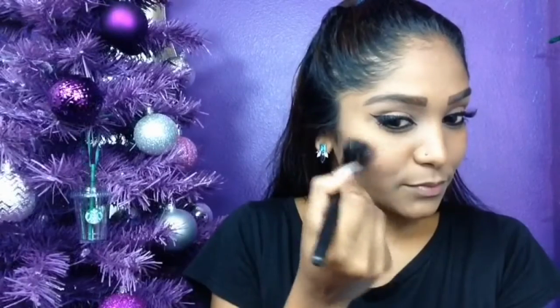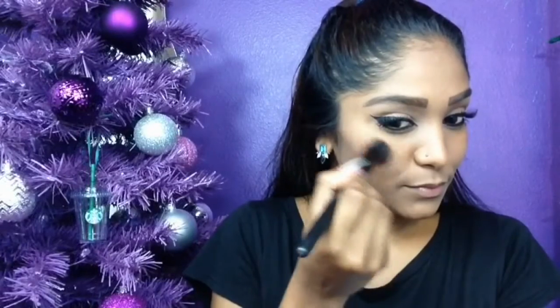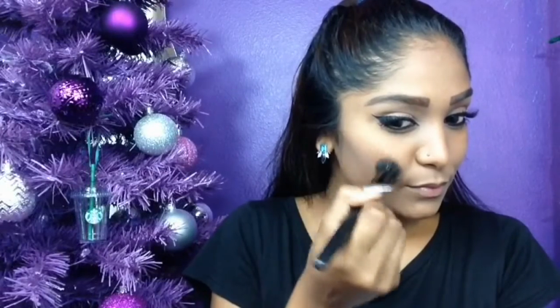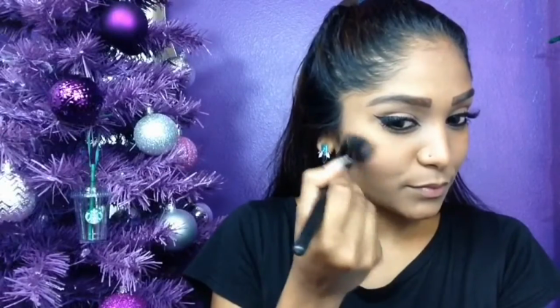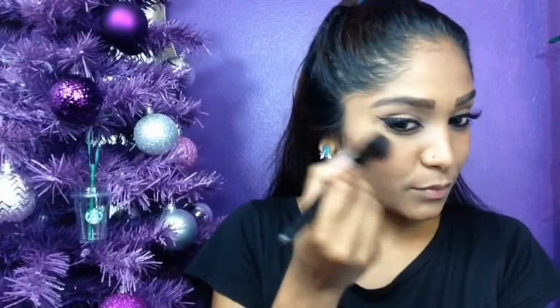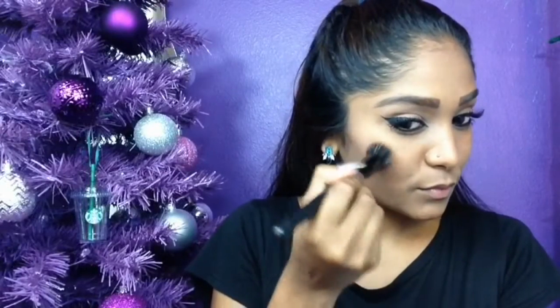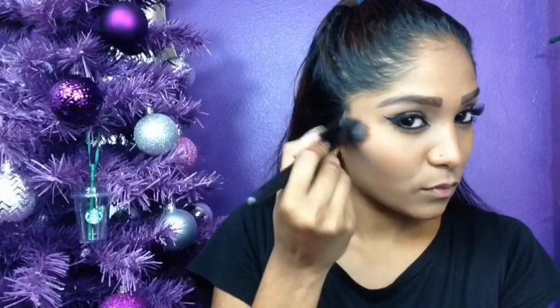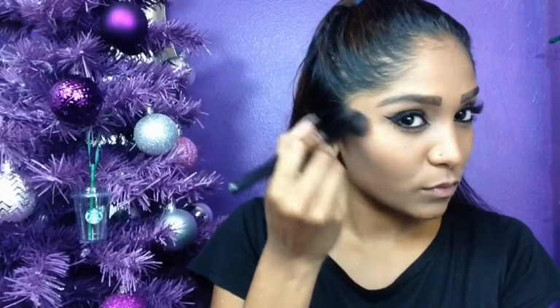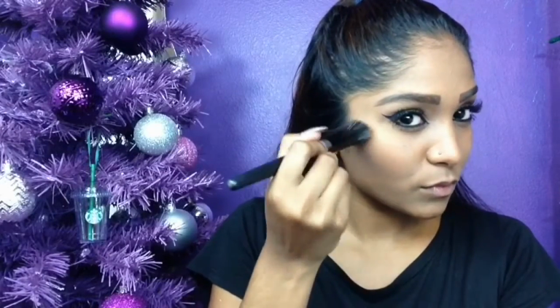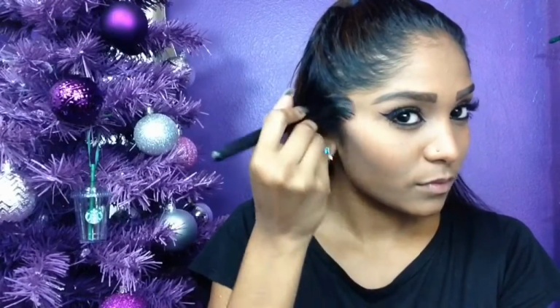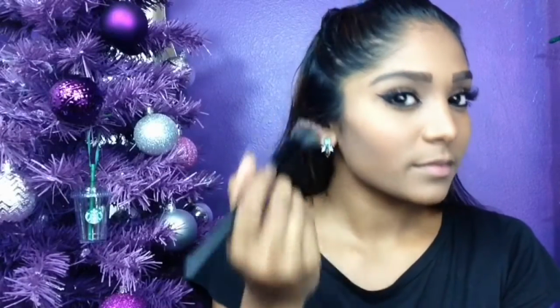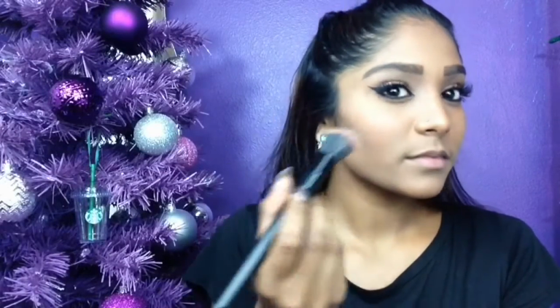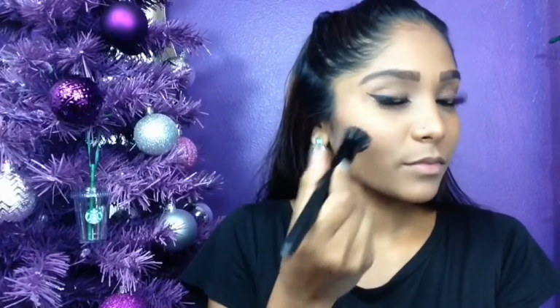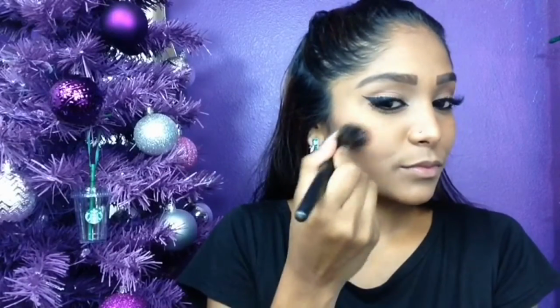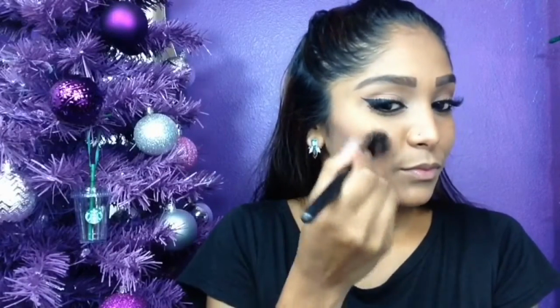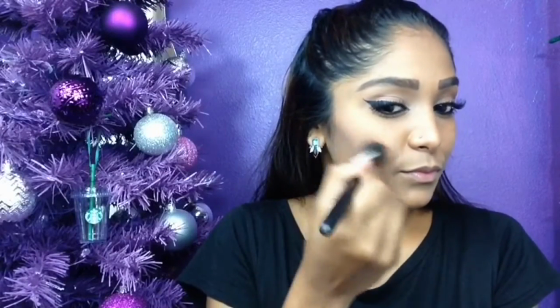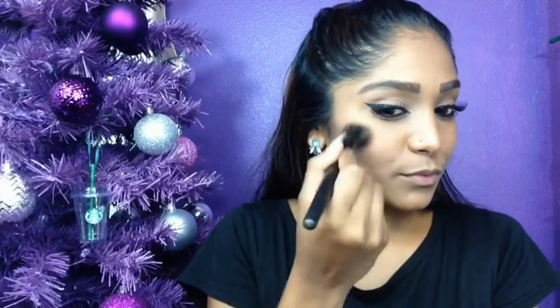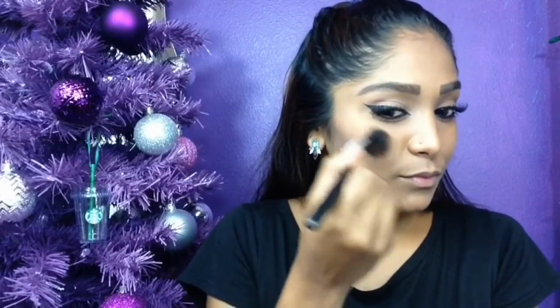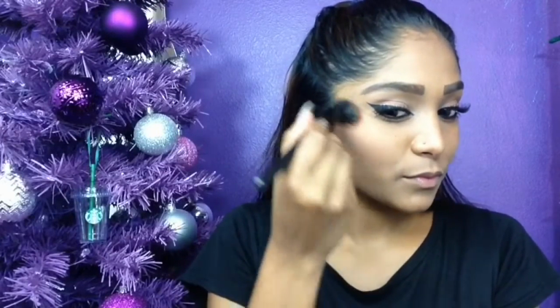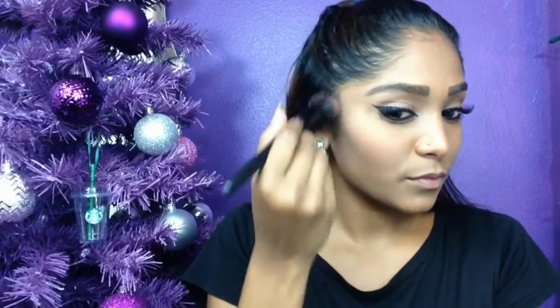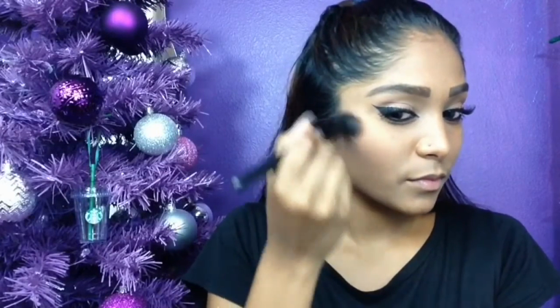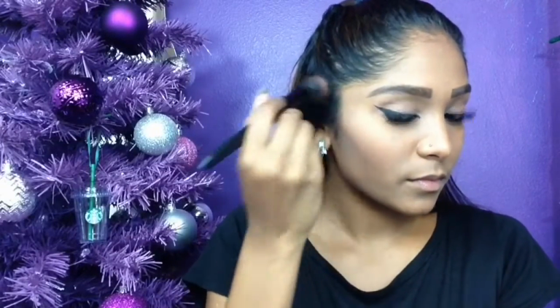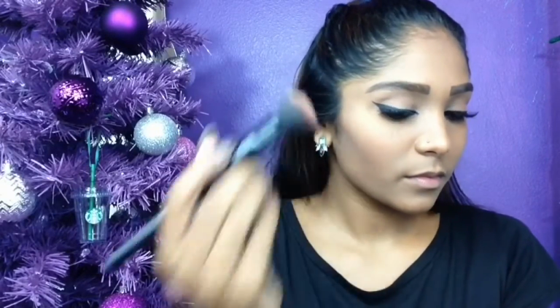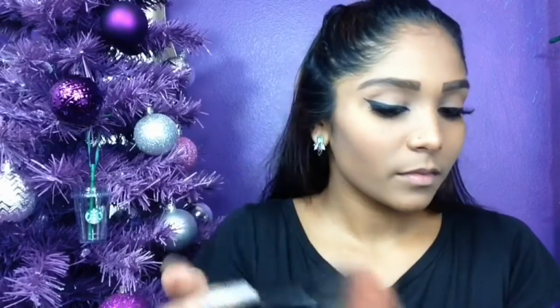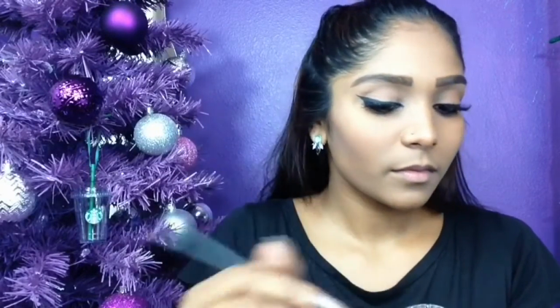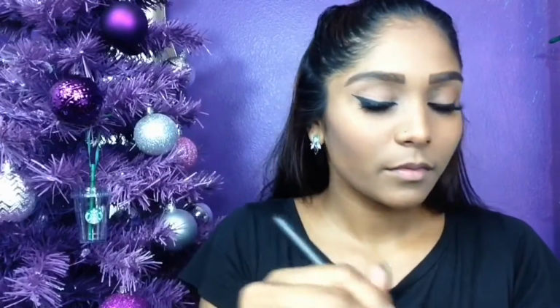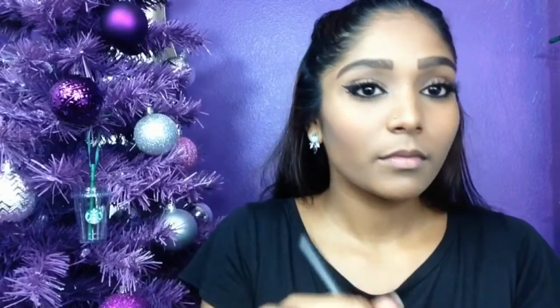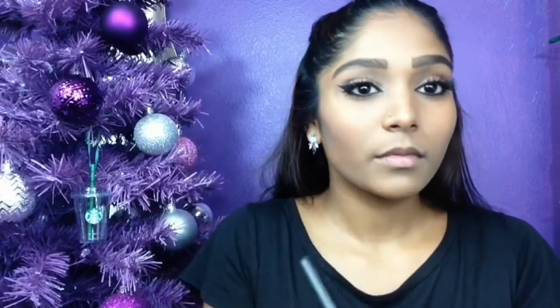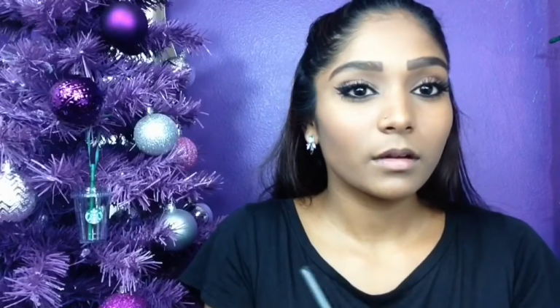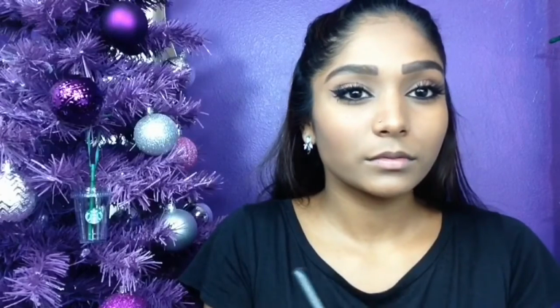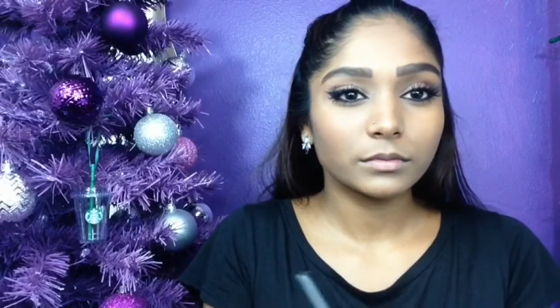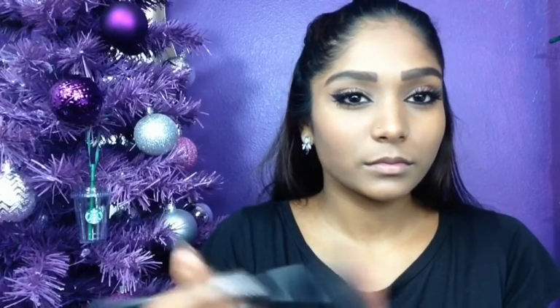Using a pink-tone blush, I'm just going to be applying that to the apples of my cheeks and blending it back.